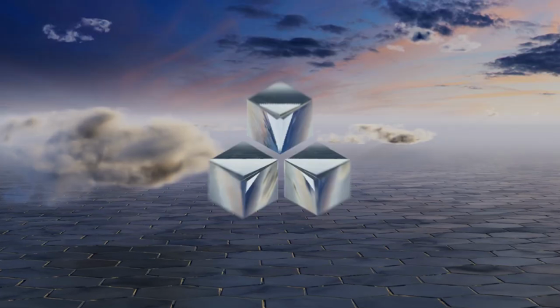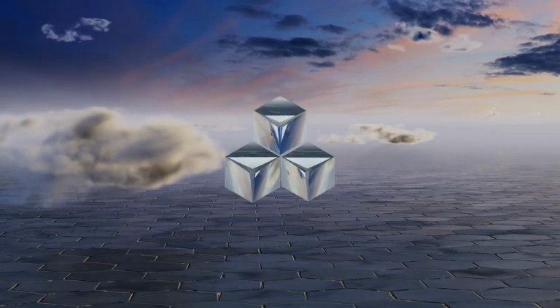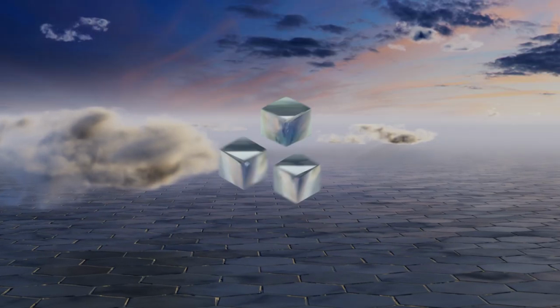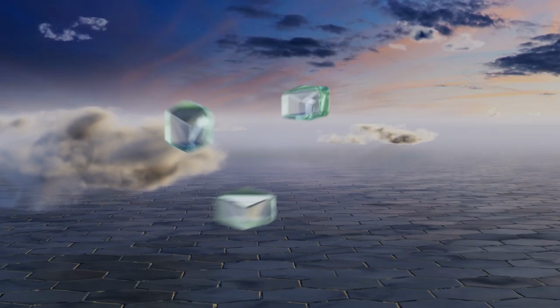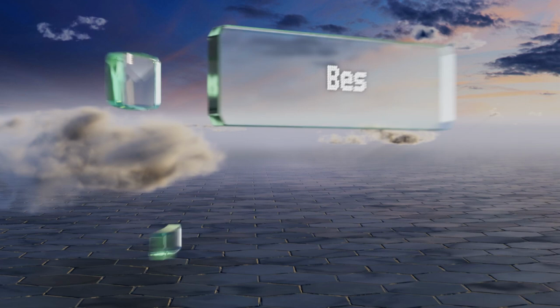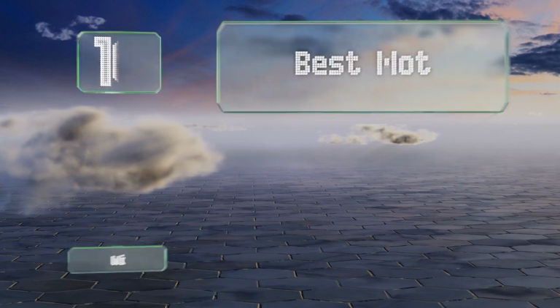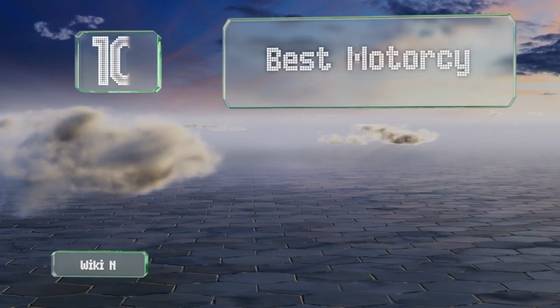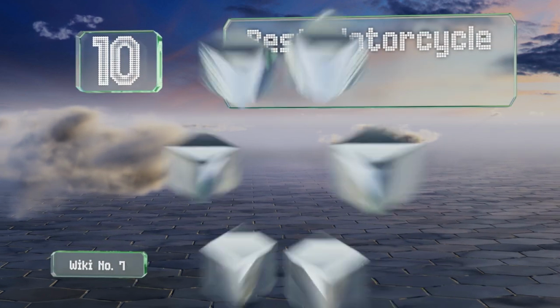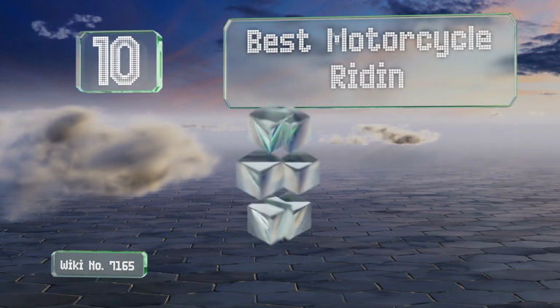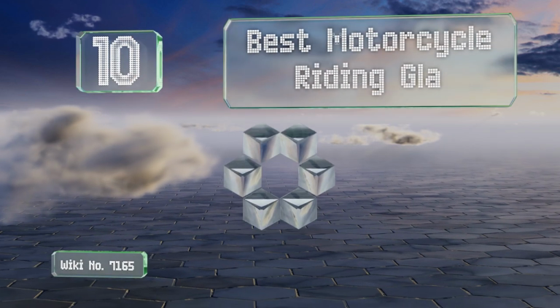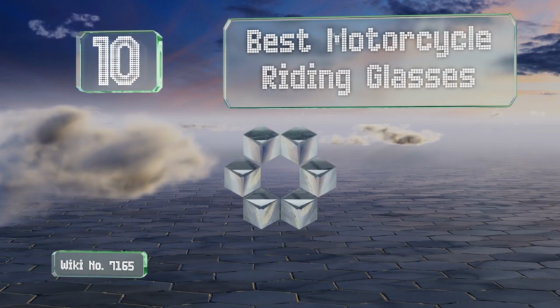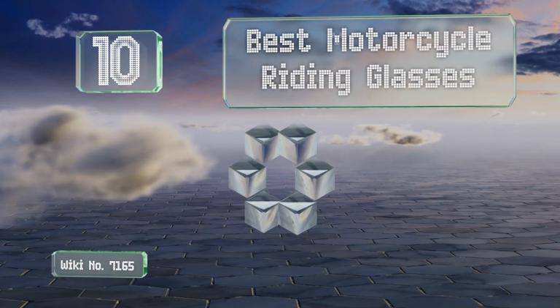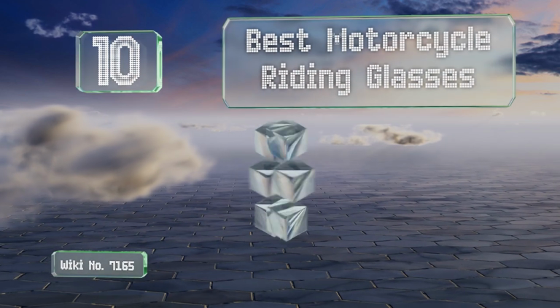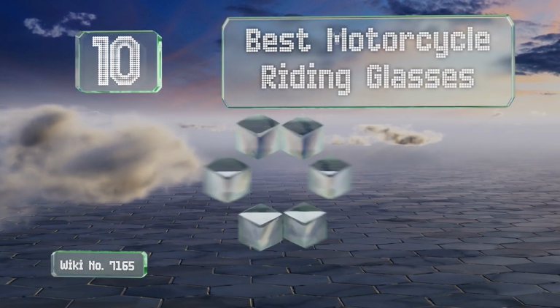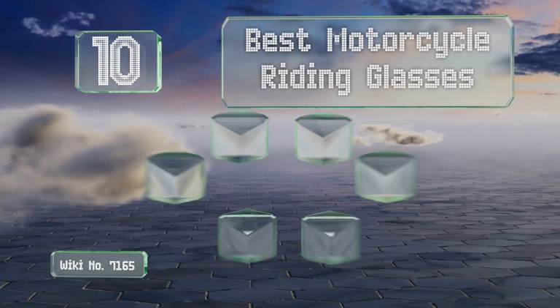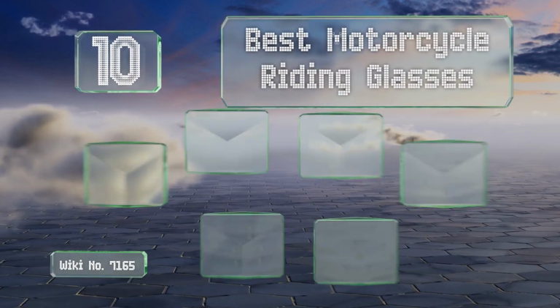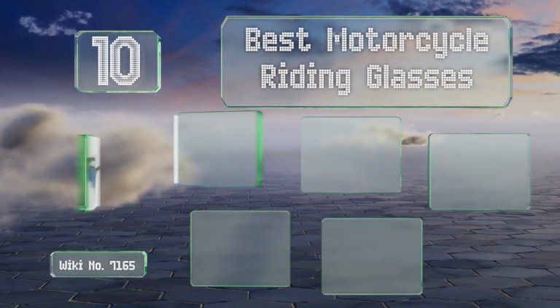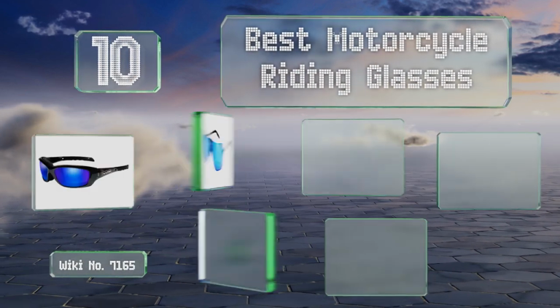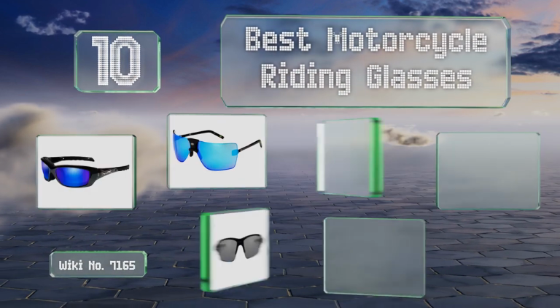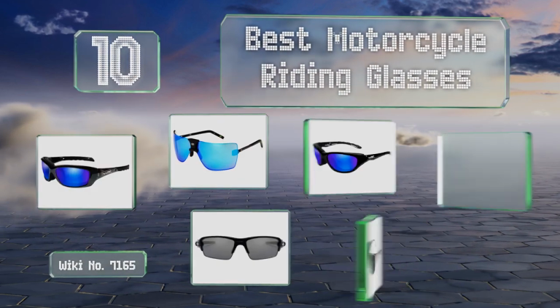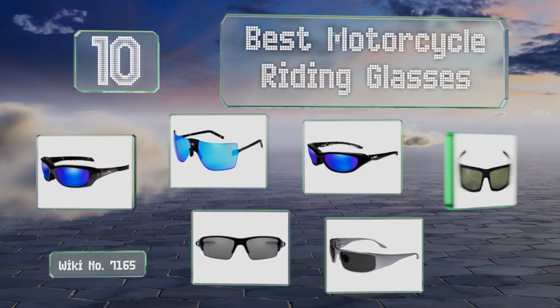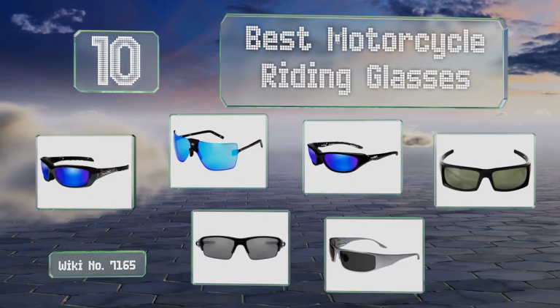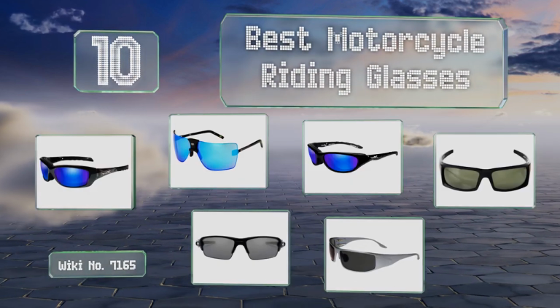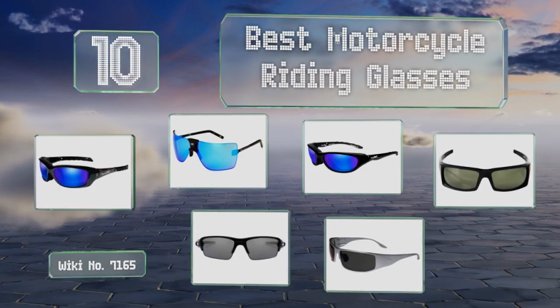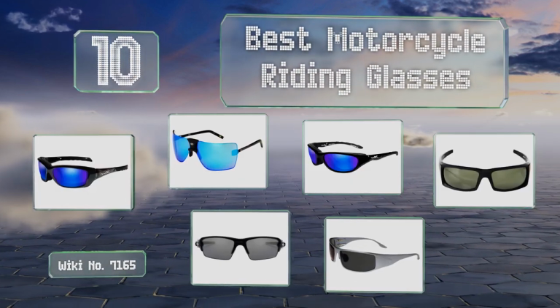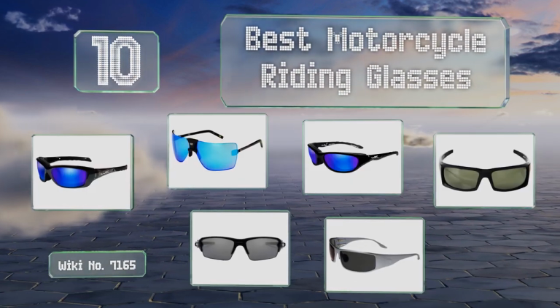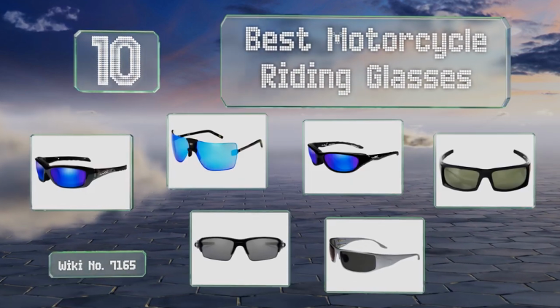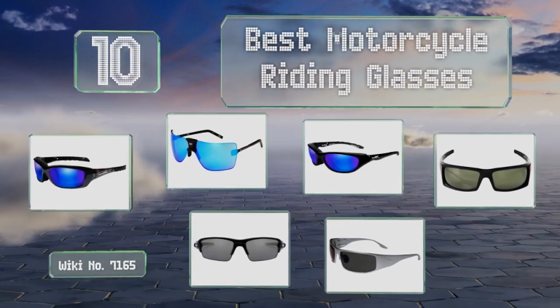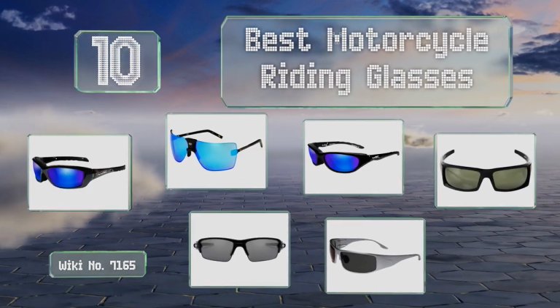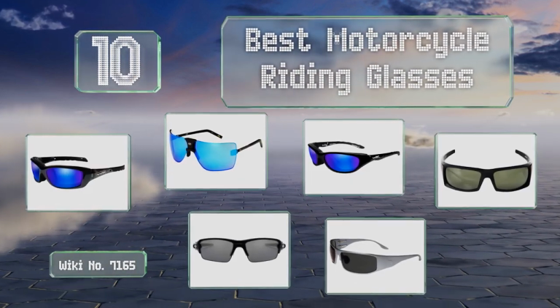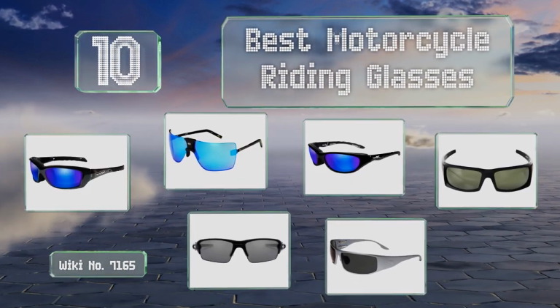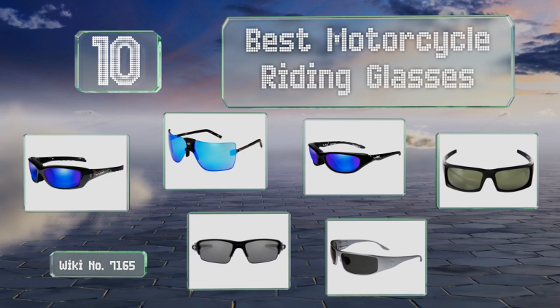EasyVid presents the 10 best motorcycle riding glasses. Let's get started with the list.